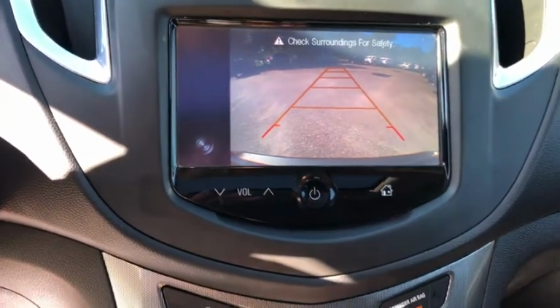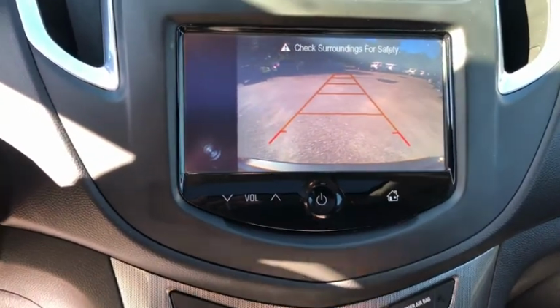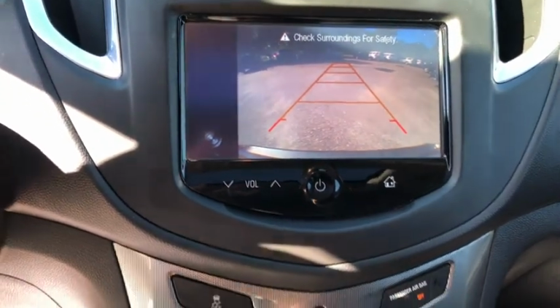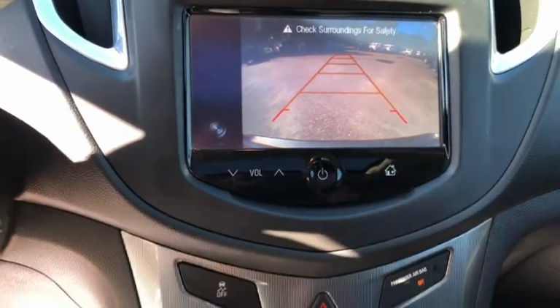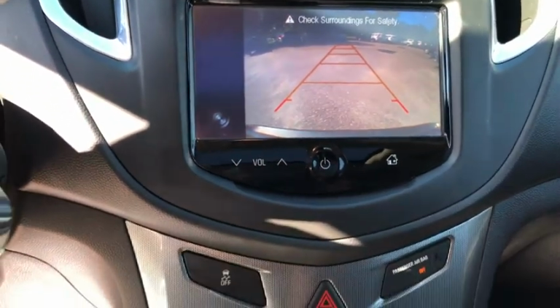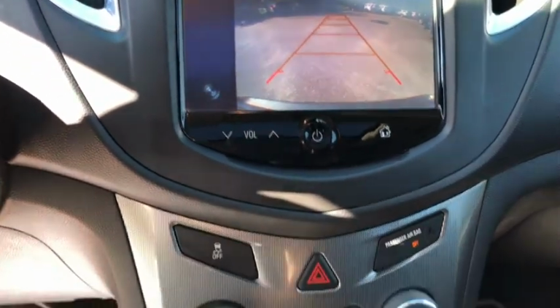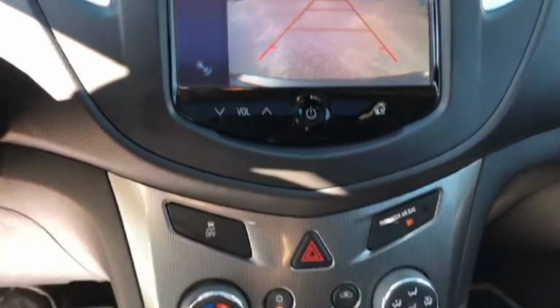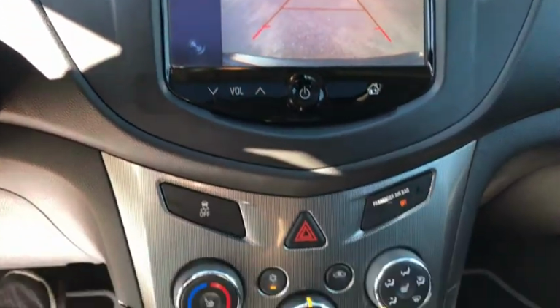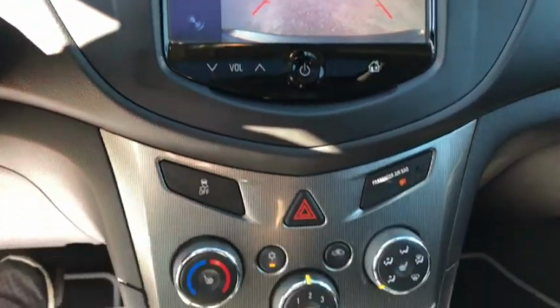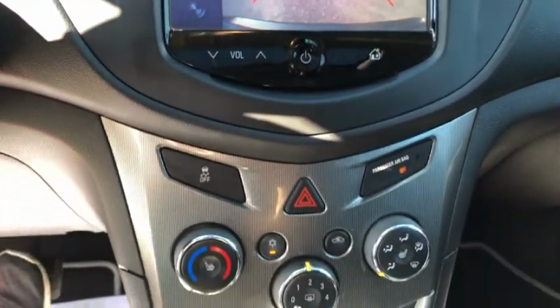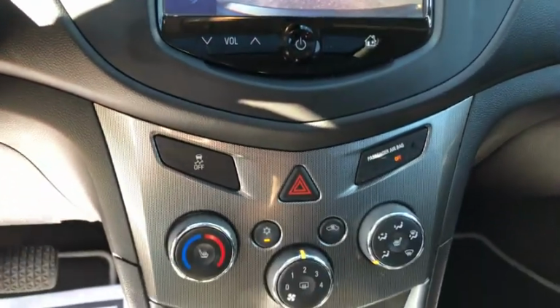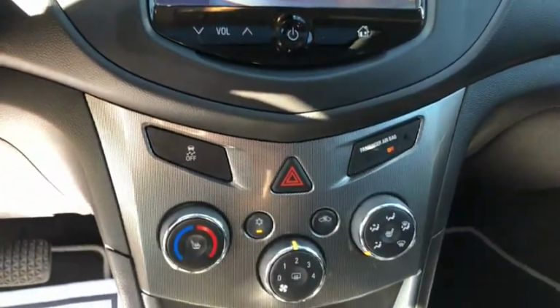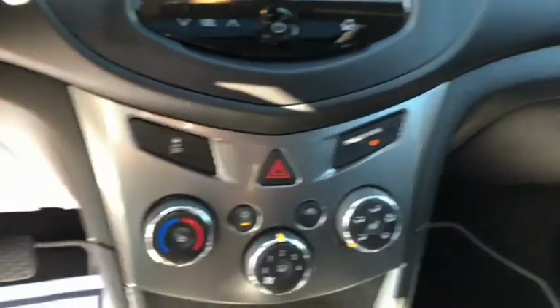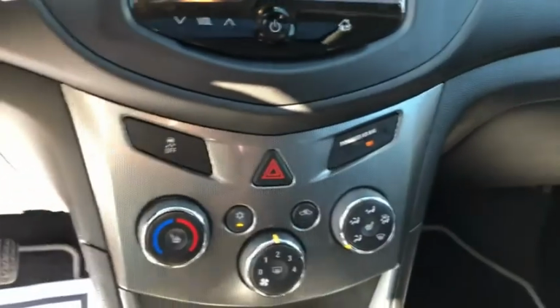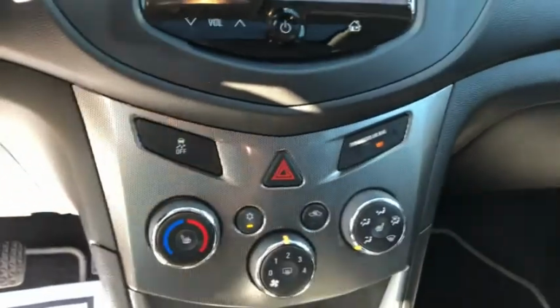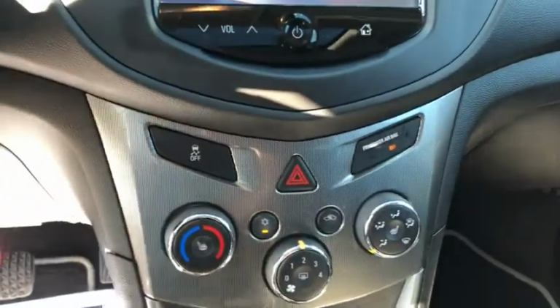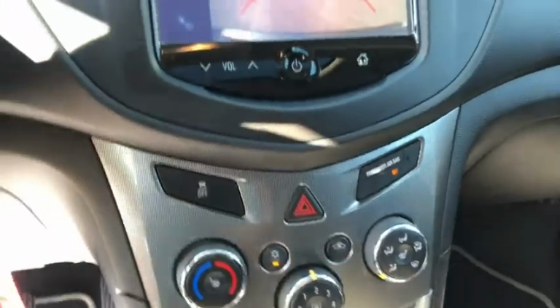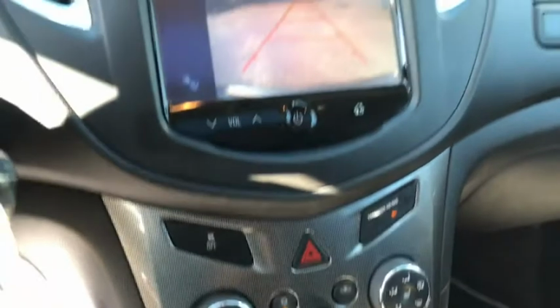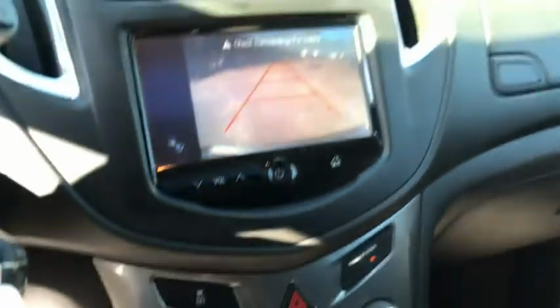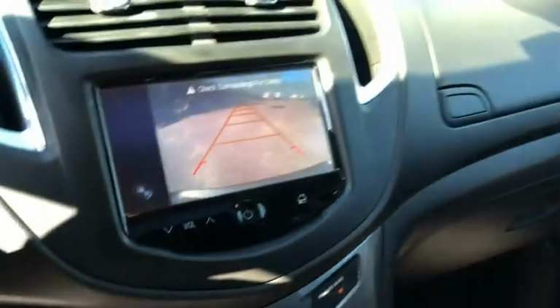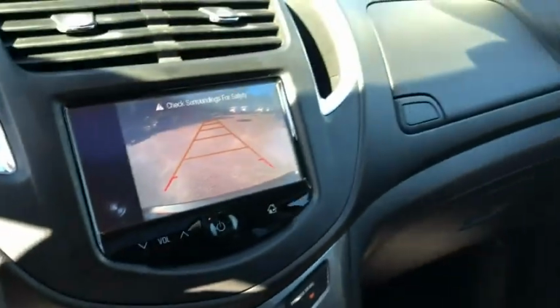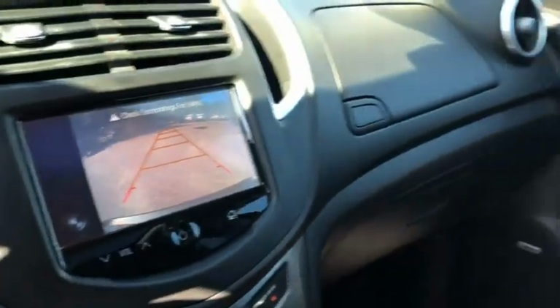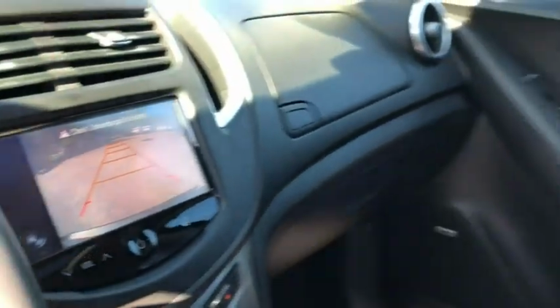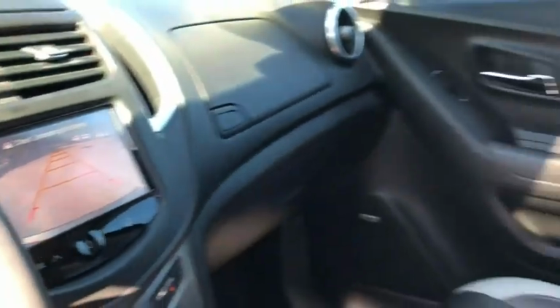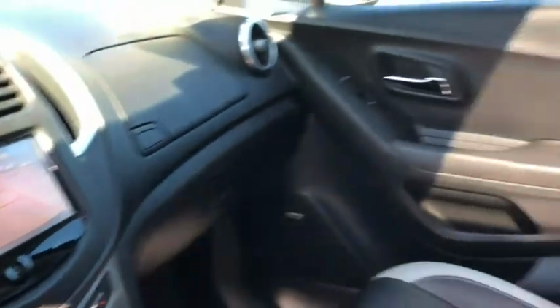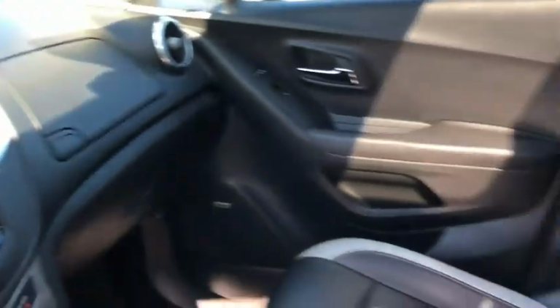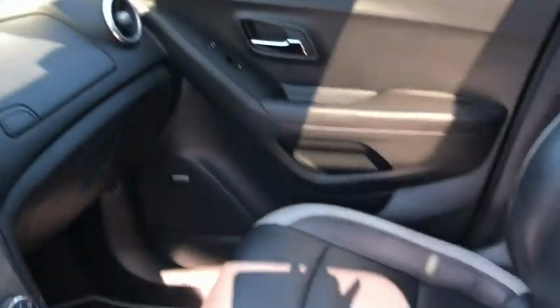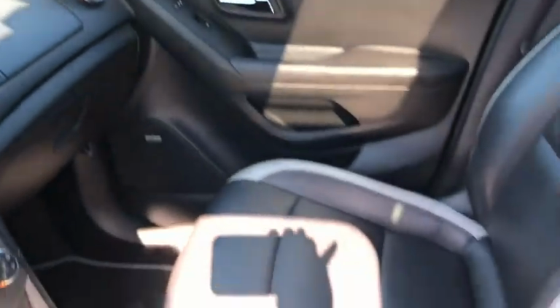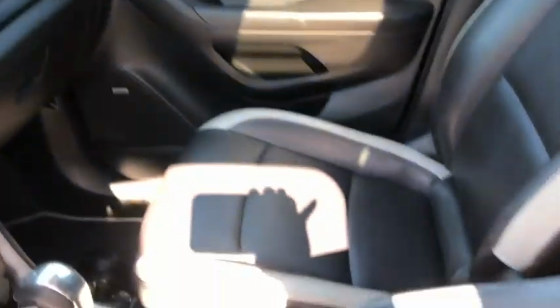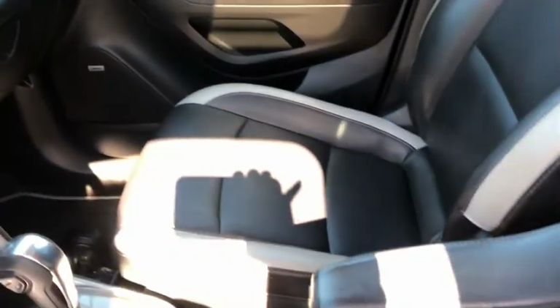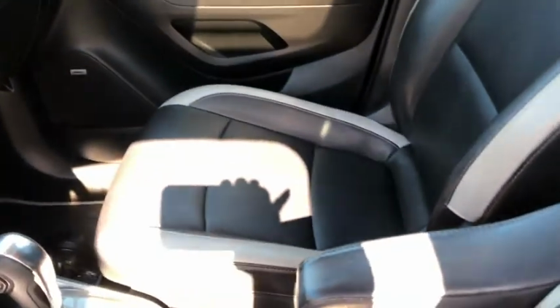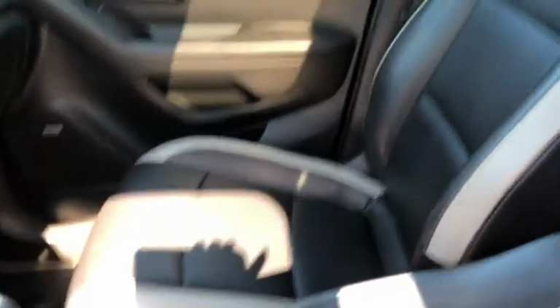Panic alarm, Sirius satellite radio, tachometer, brake assist, remote keyless entry.